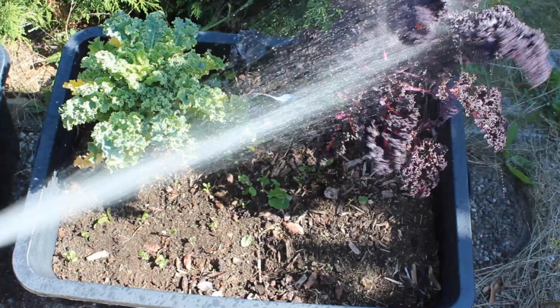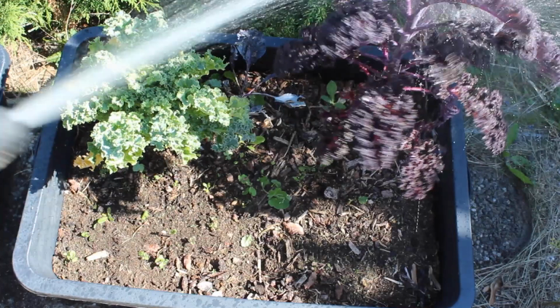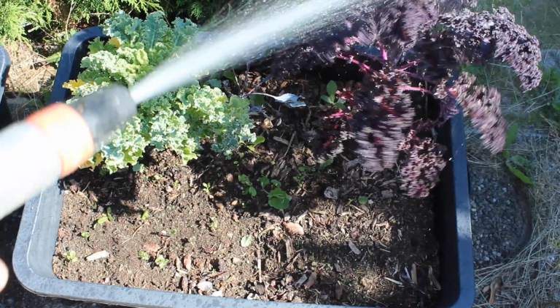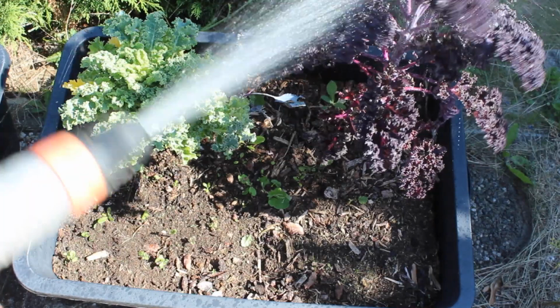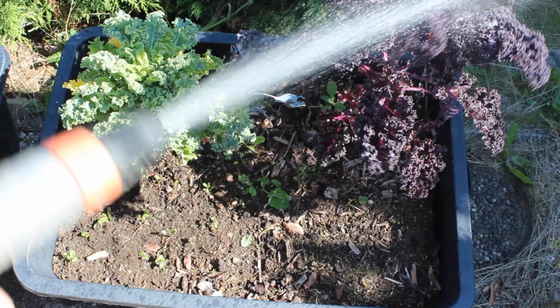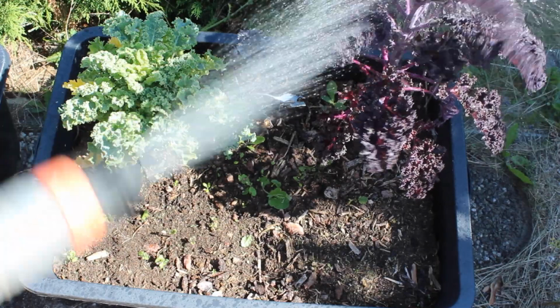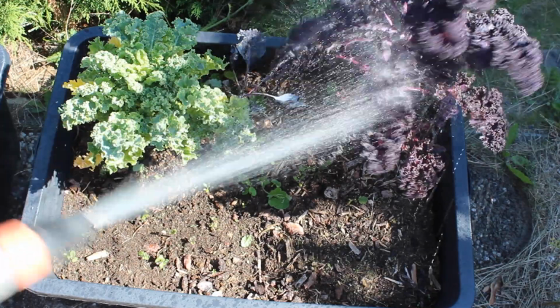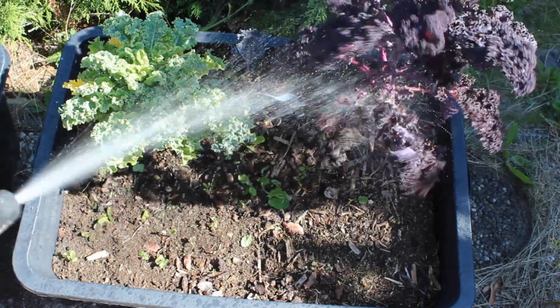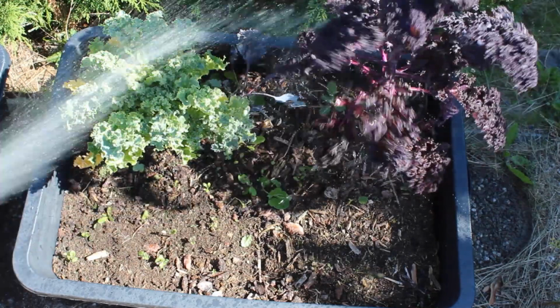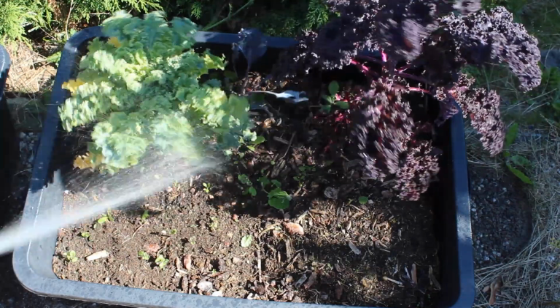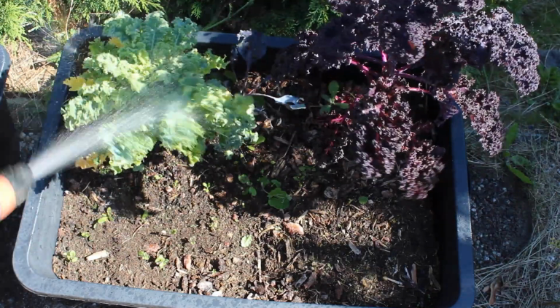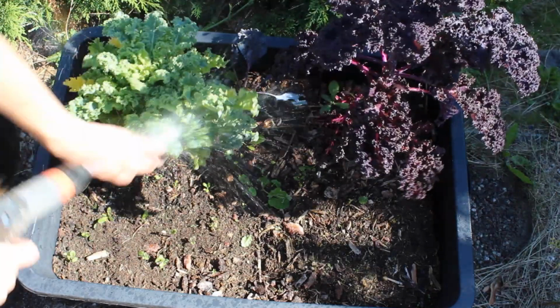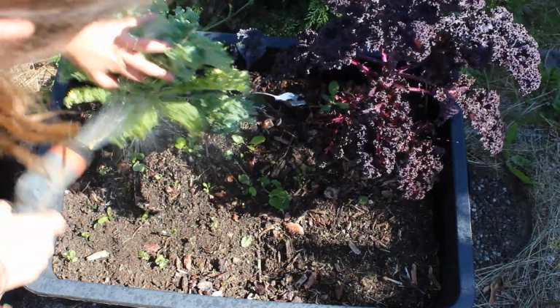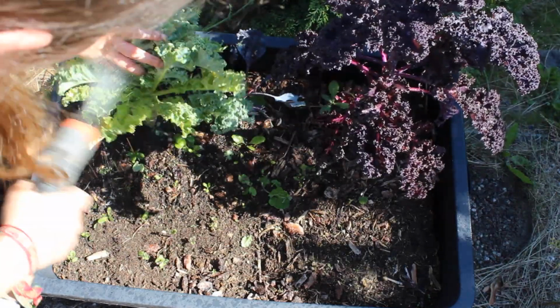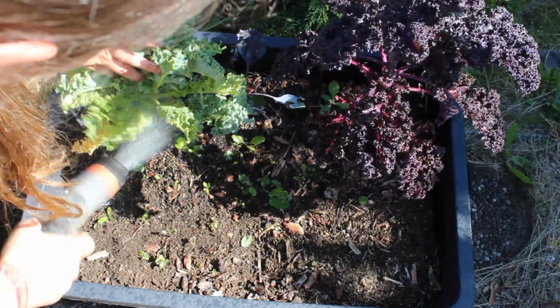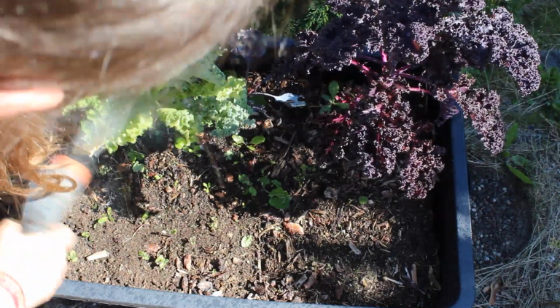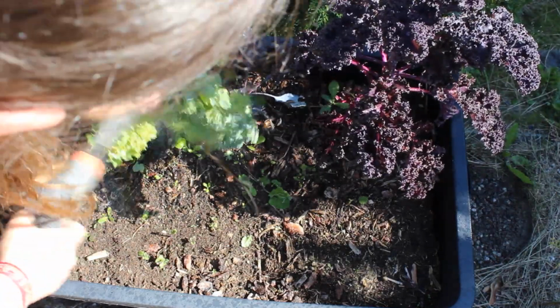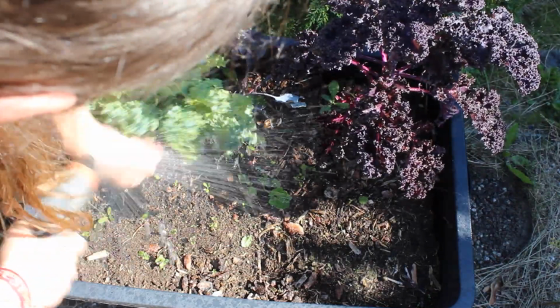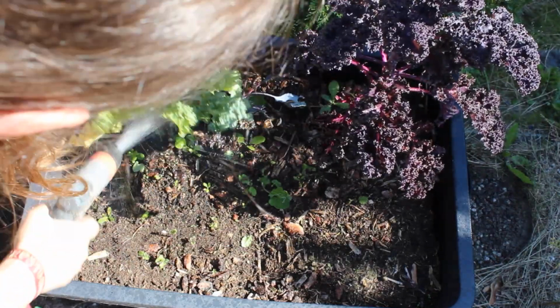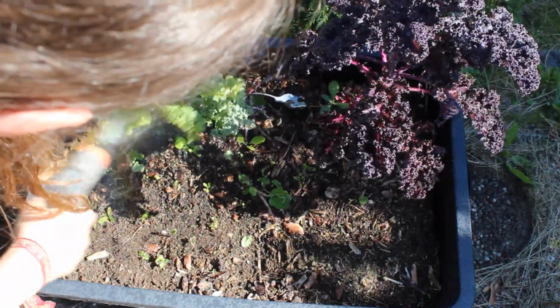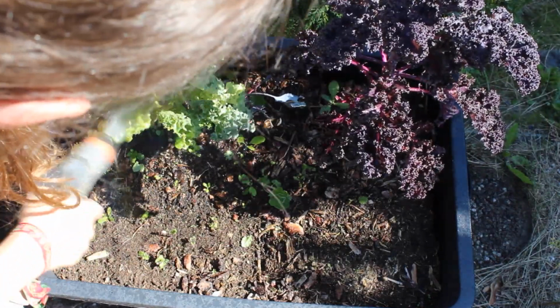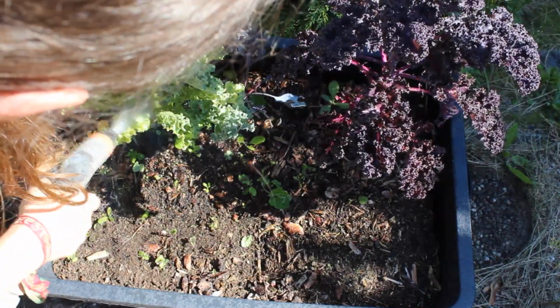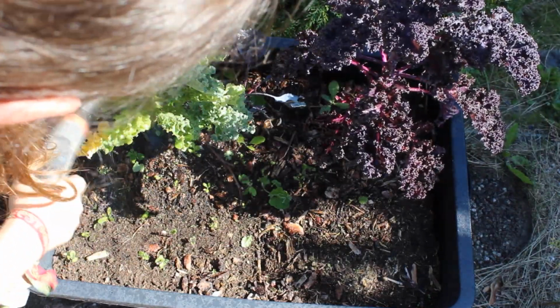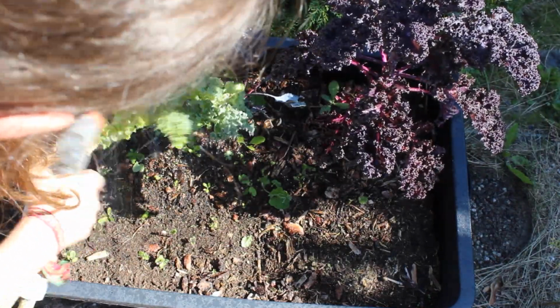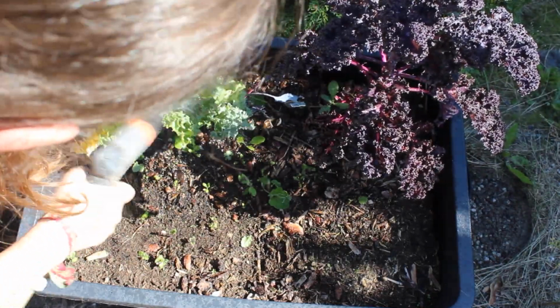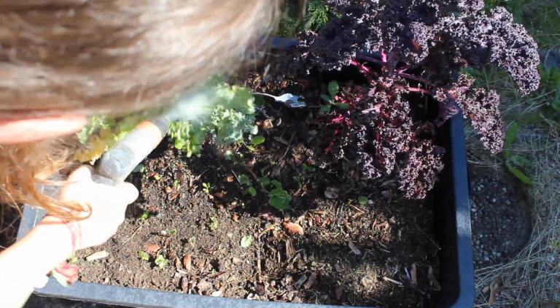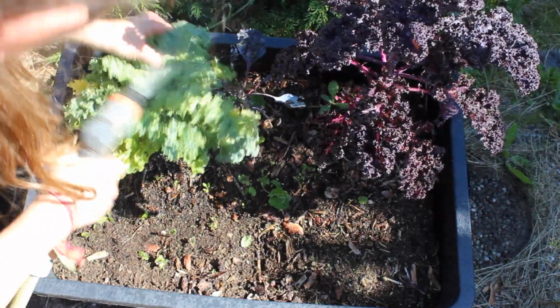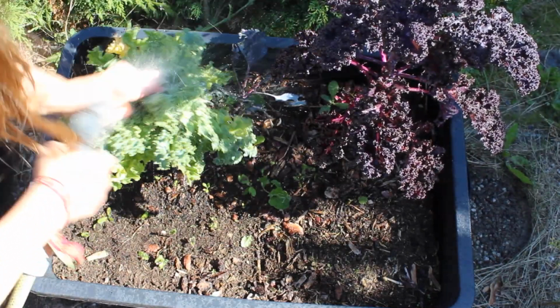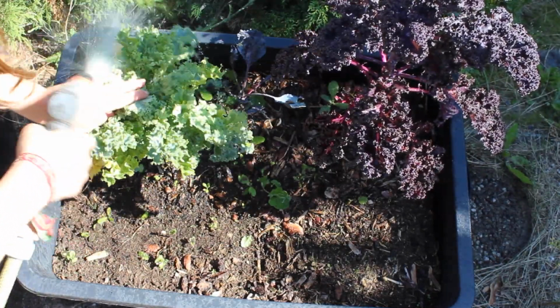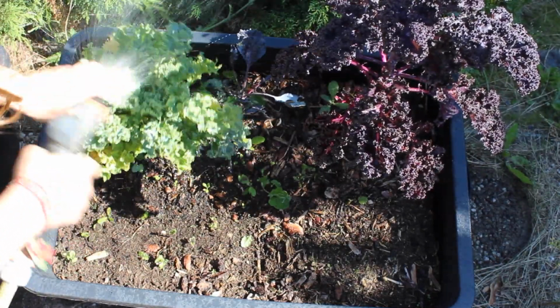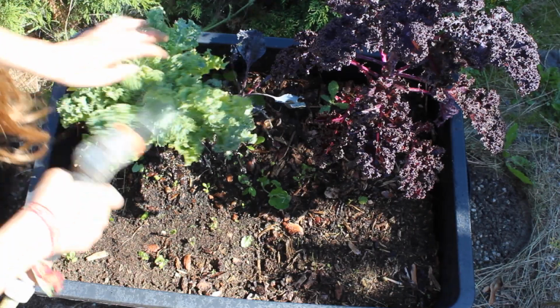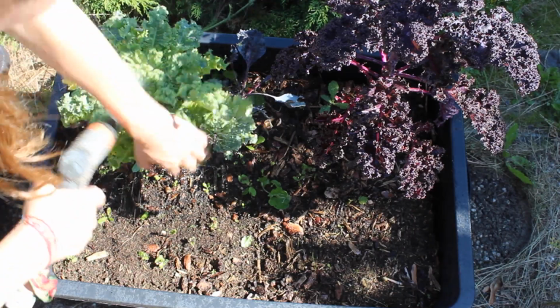When that didn't help I resorted to the hose and hoped I hosed away all the little aphids.